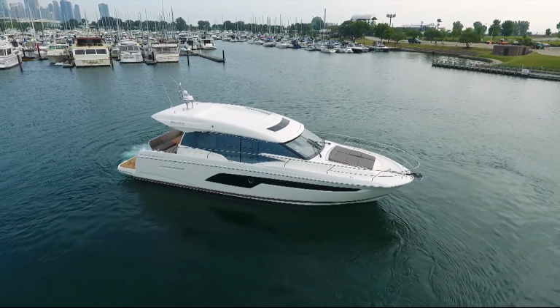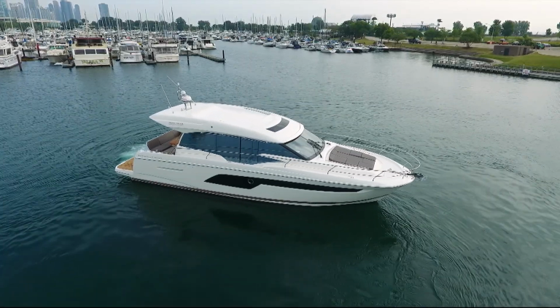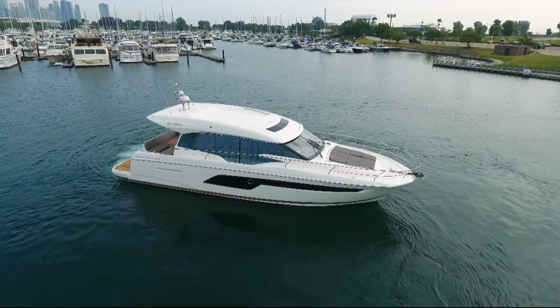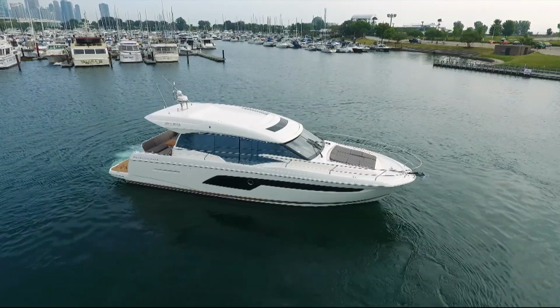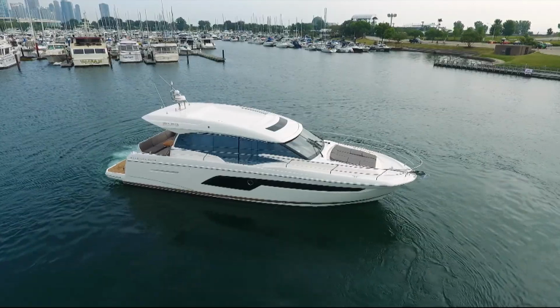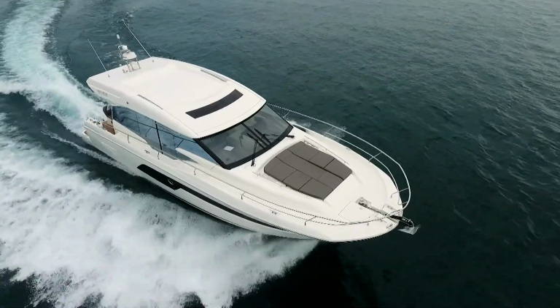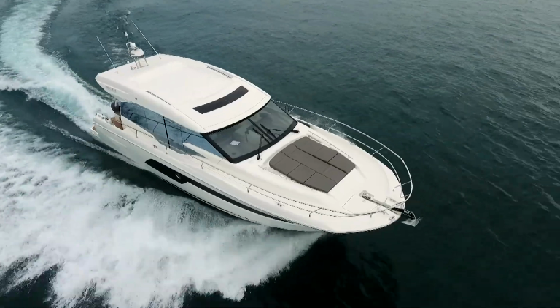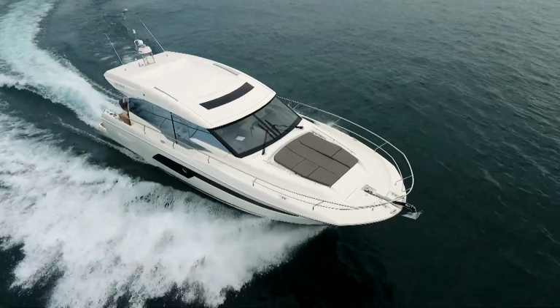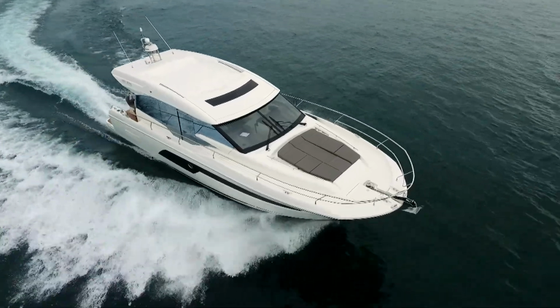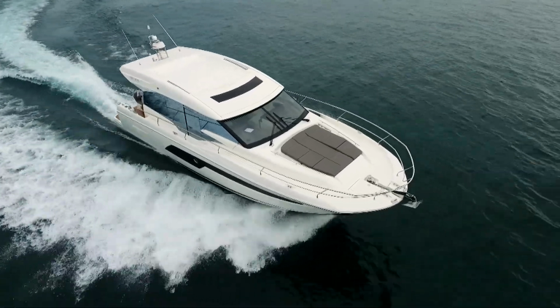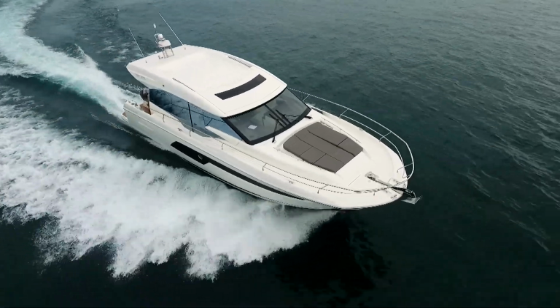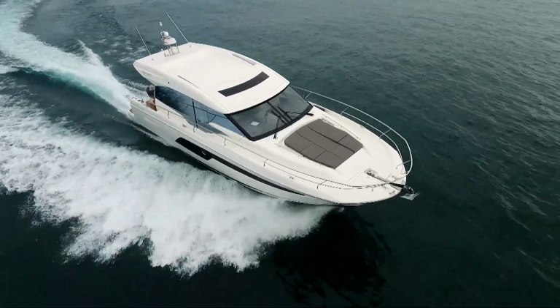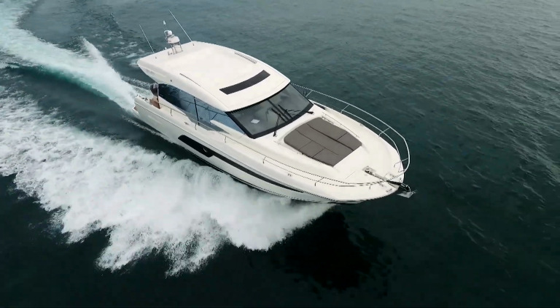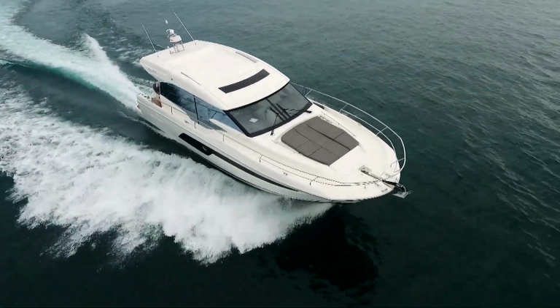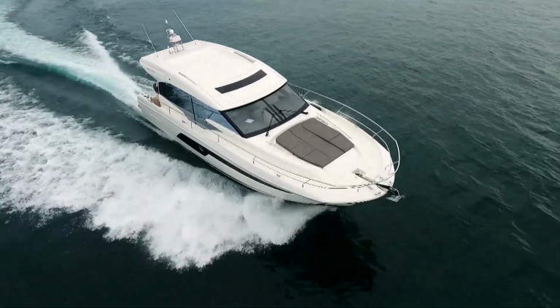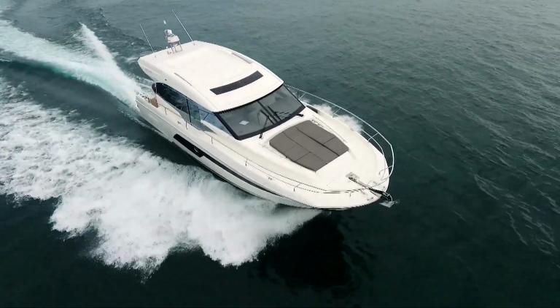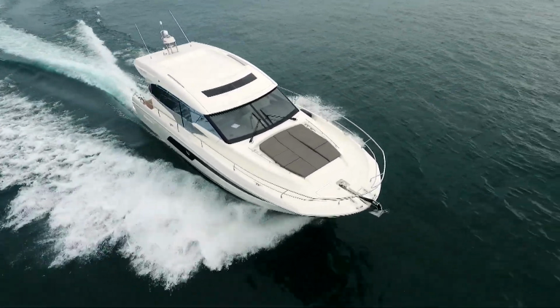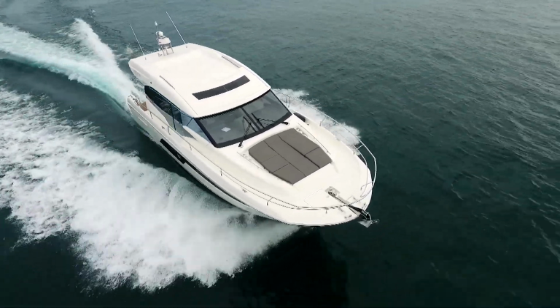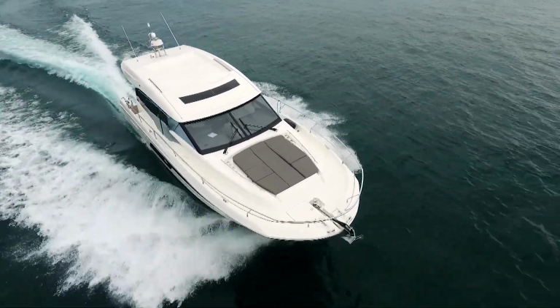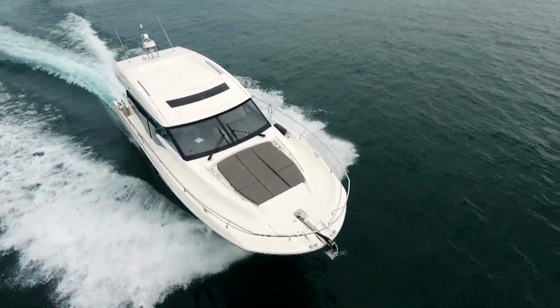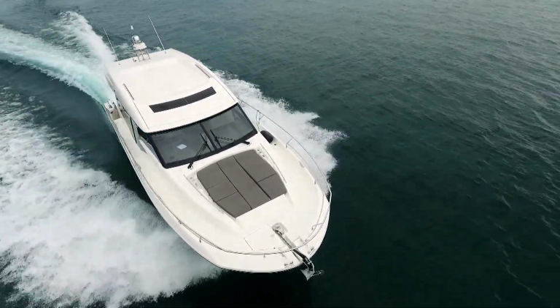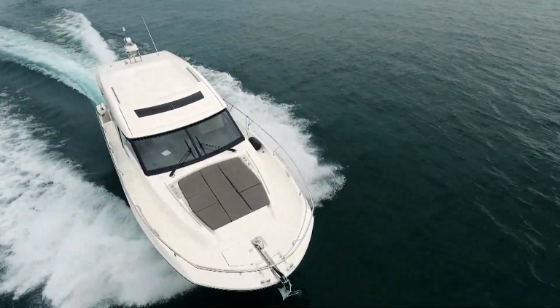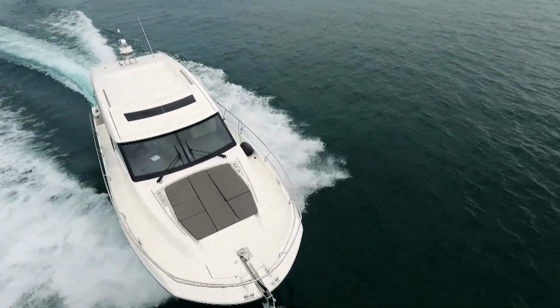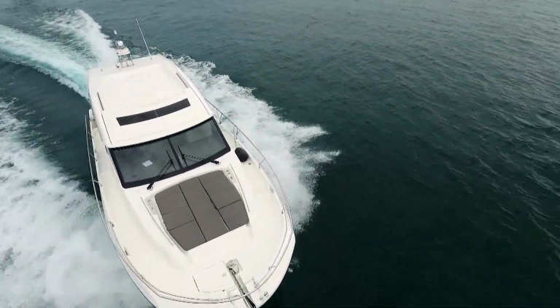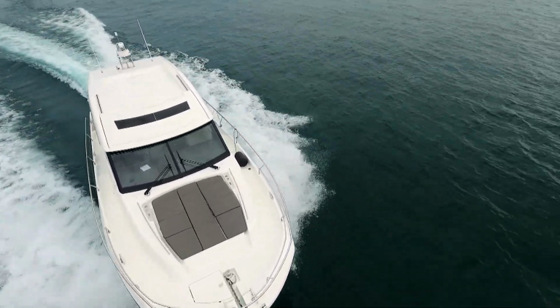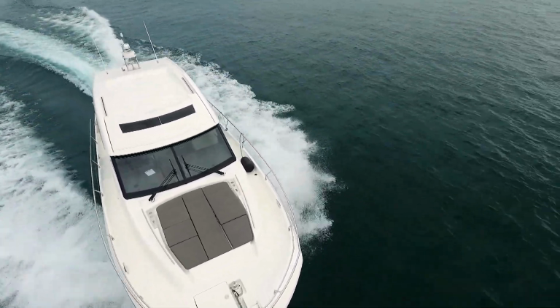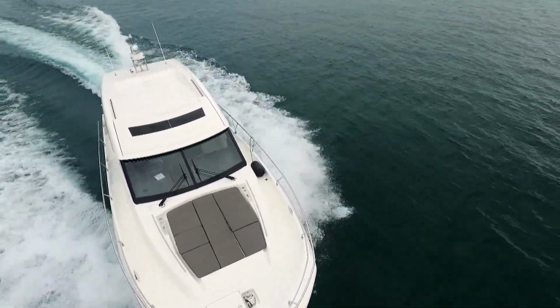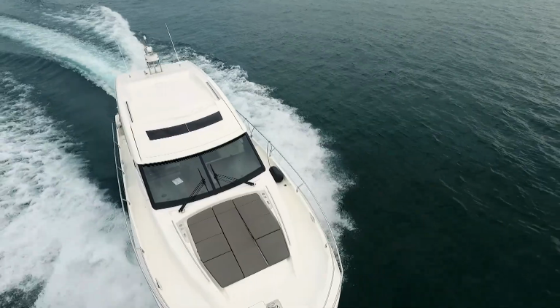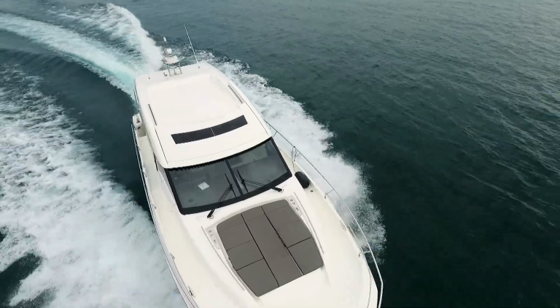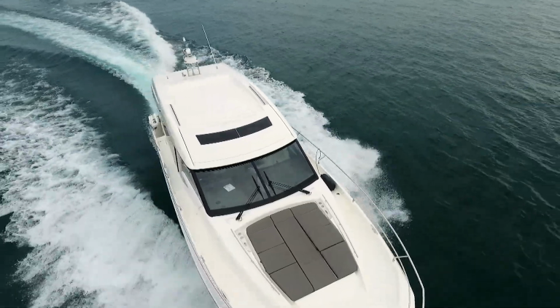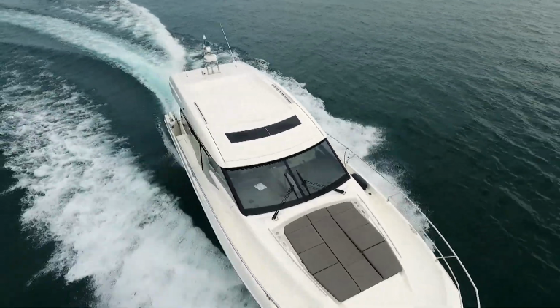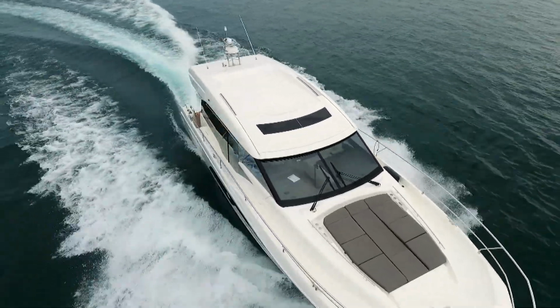We hope you've enjoyed our sea trial of the new 520S from Prestige Yachts. For Great Lakes Scuttlebutt Magazine, I'm Eric Kyle.